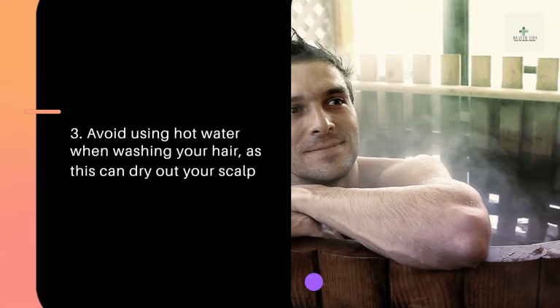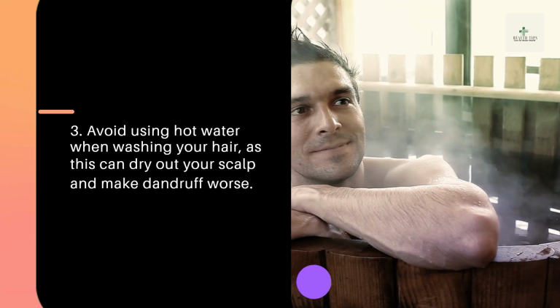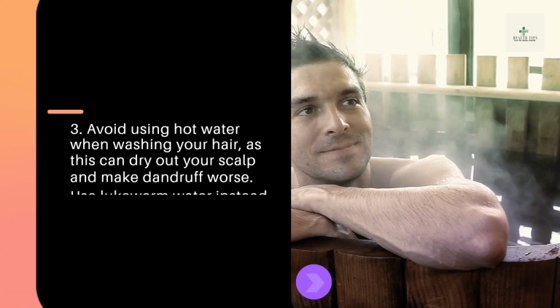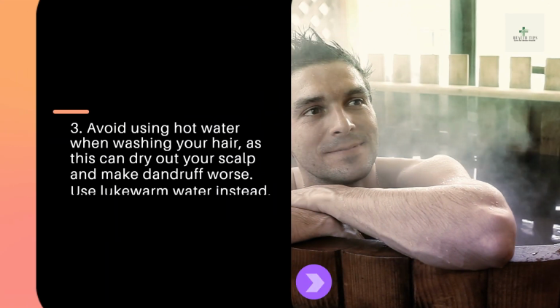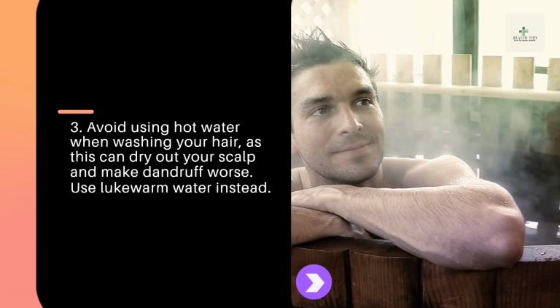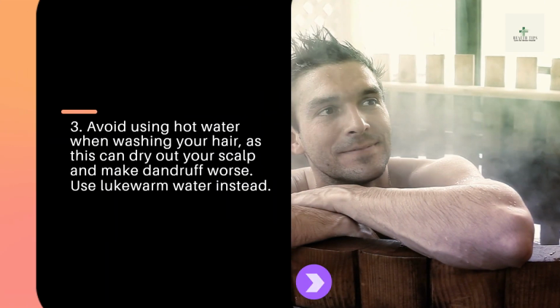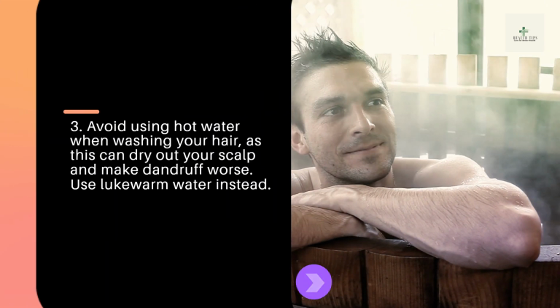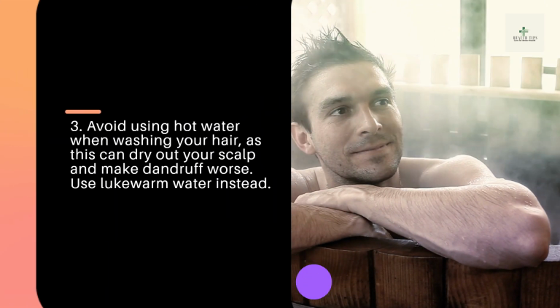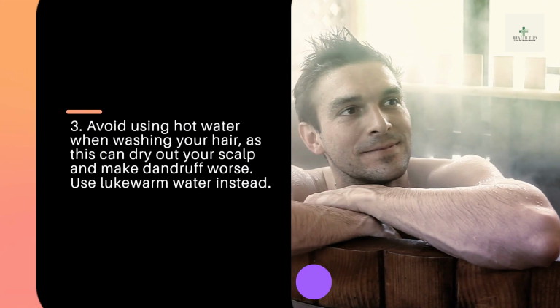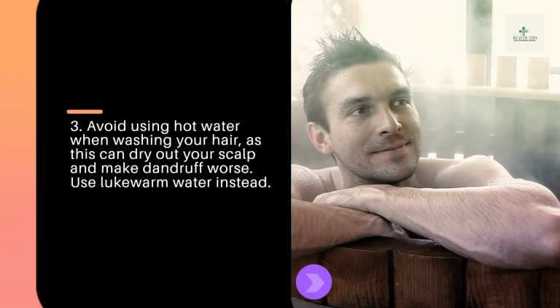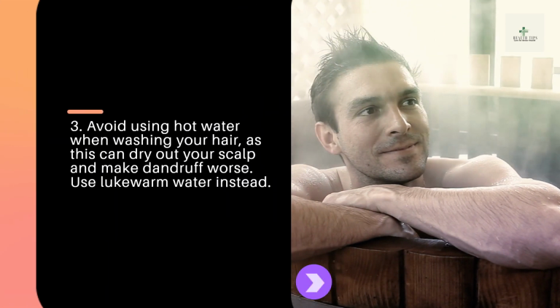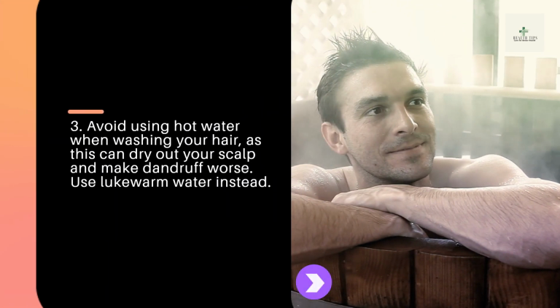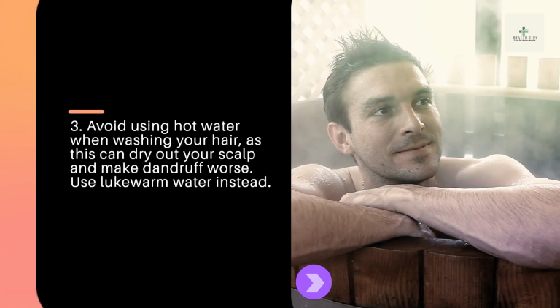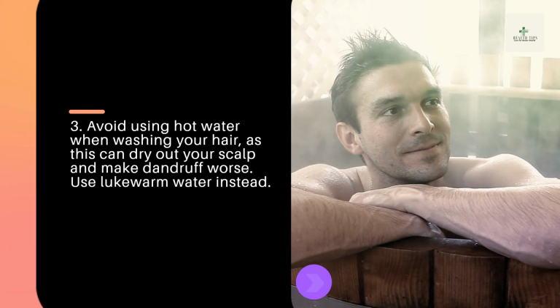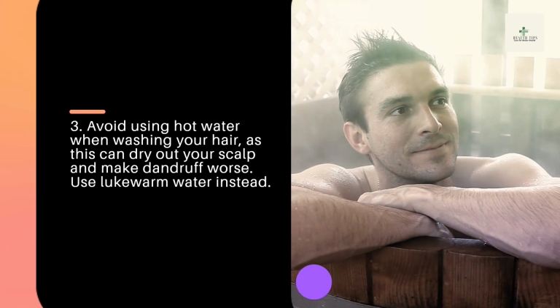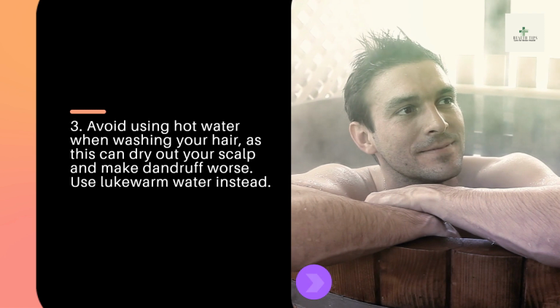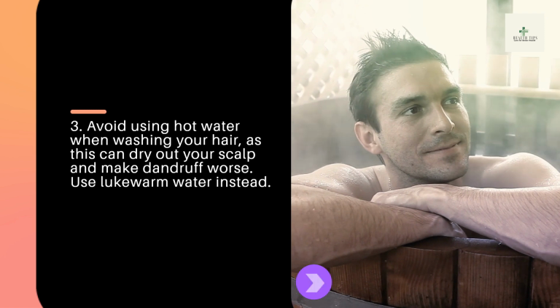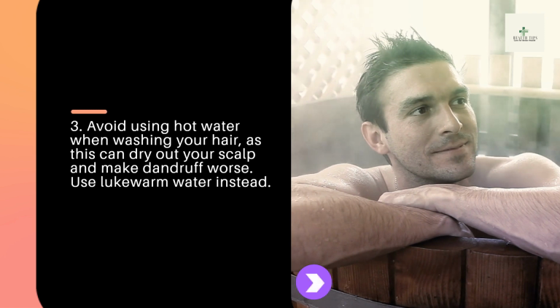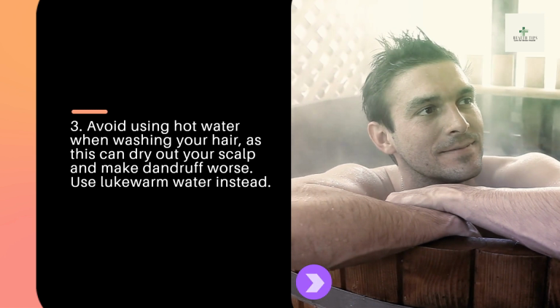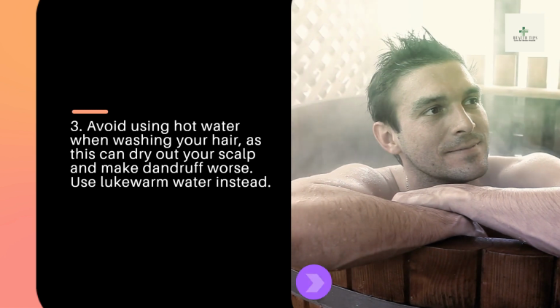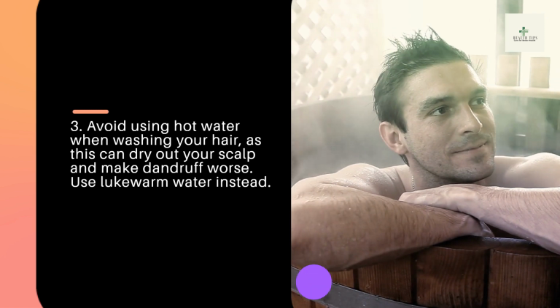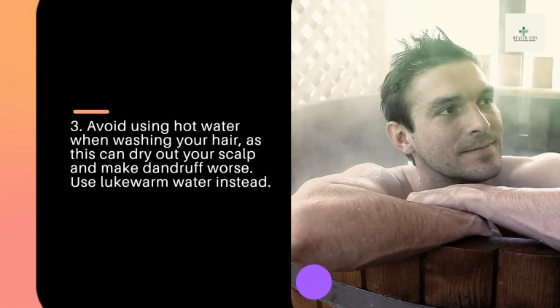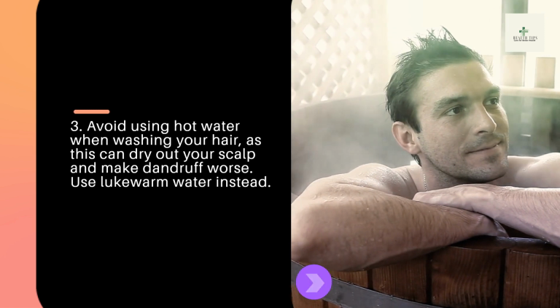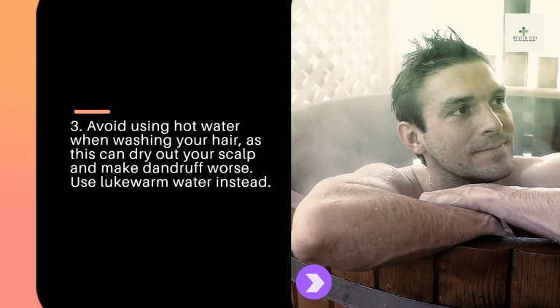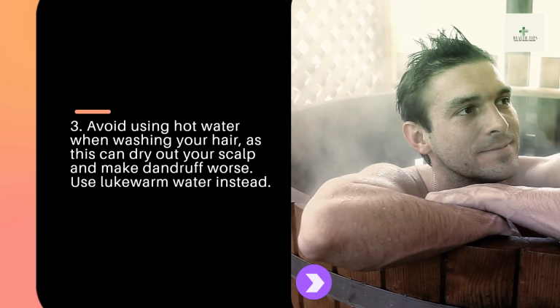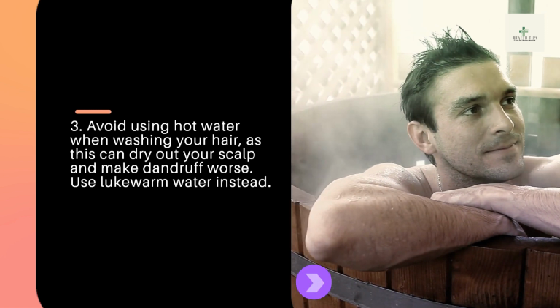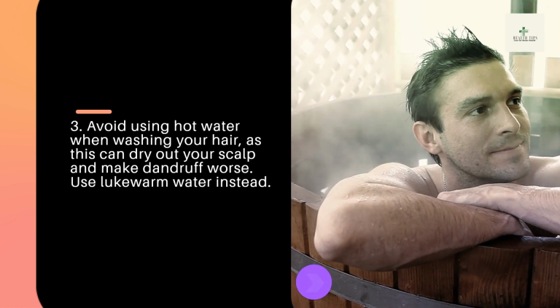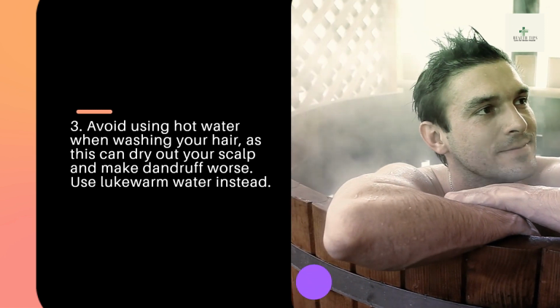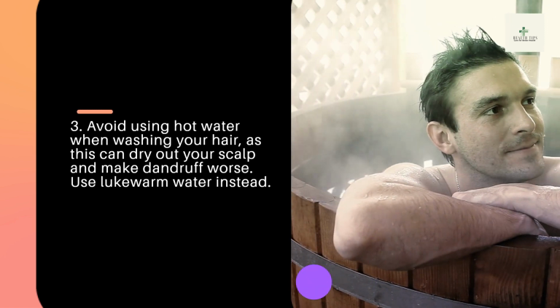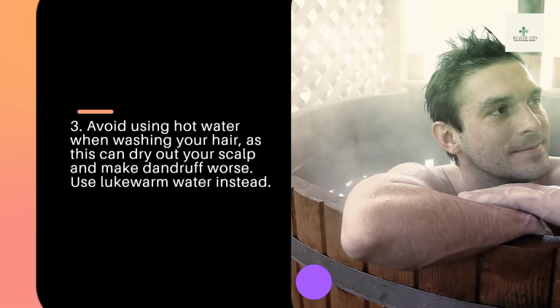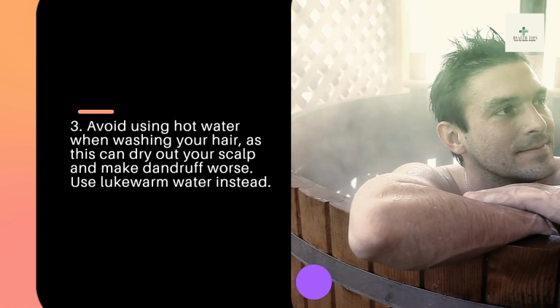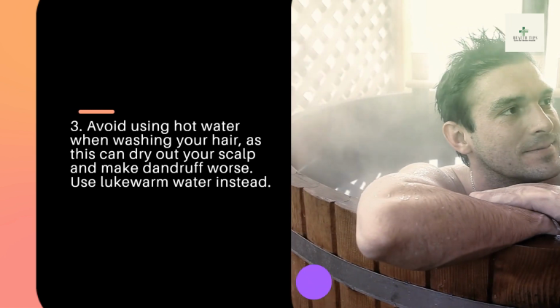Tip 3: Avoid using hot water when washing your hair, as this can dry out your scalp and make dandruff worse. Use lukewarm water instead.